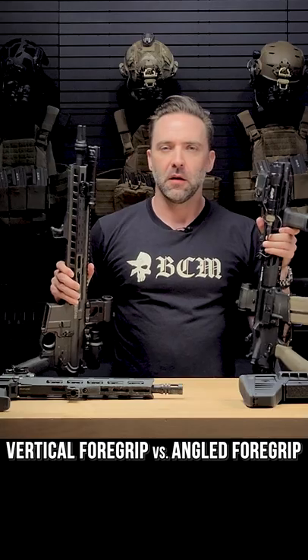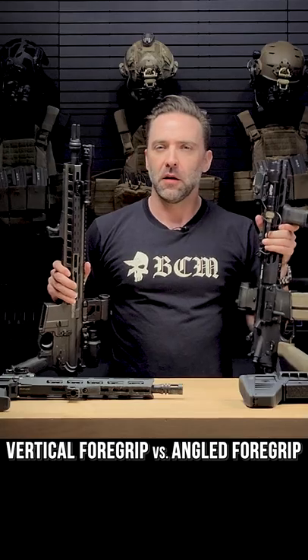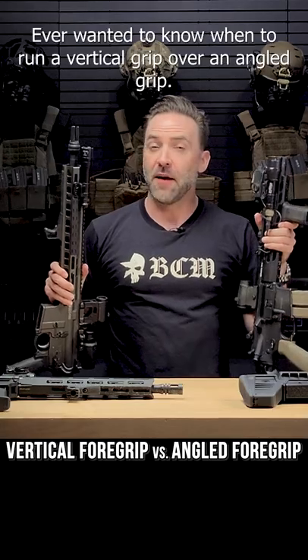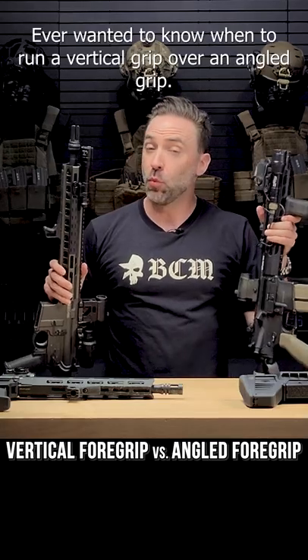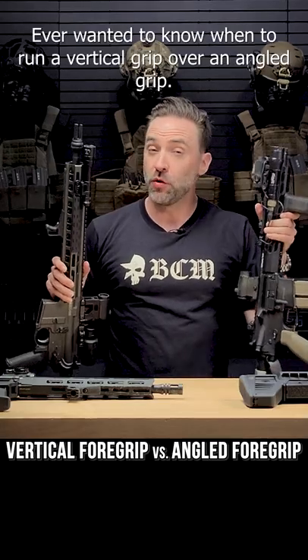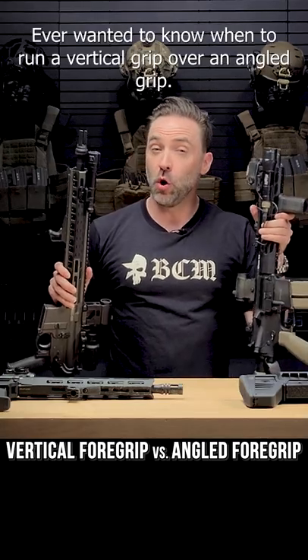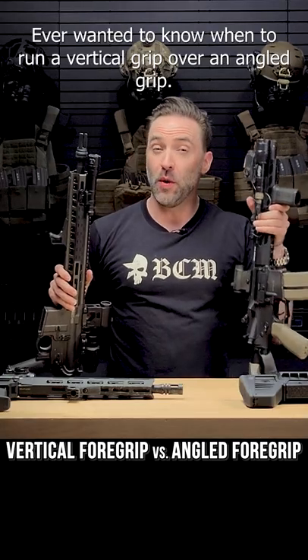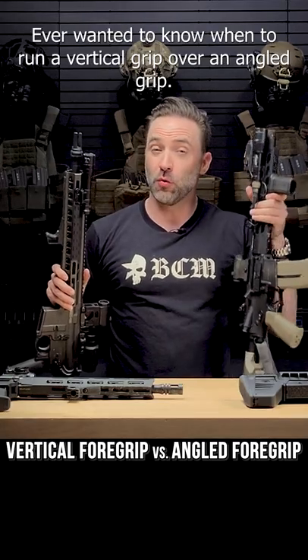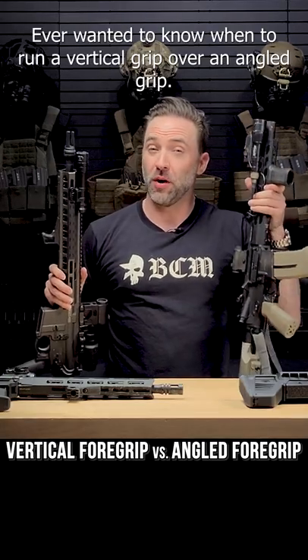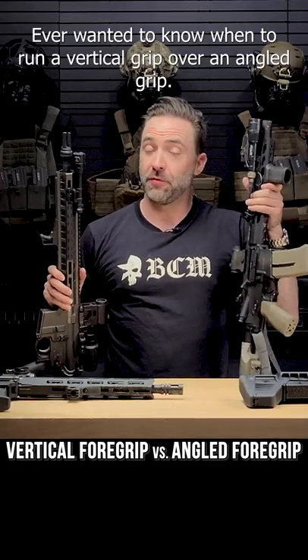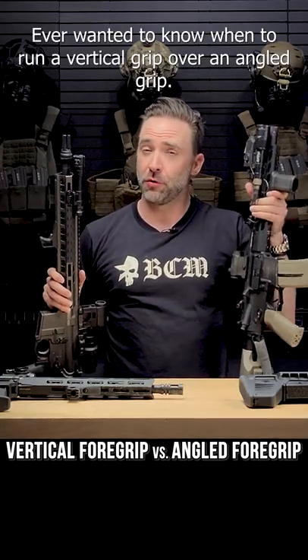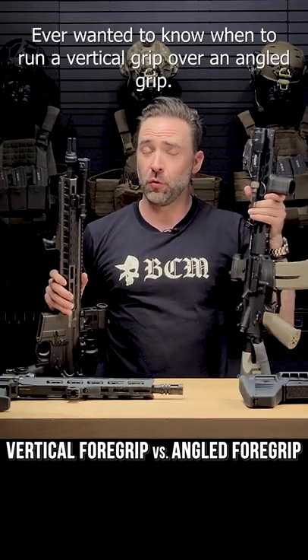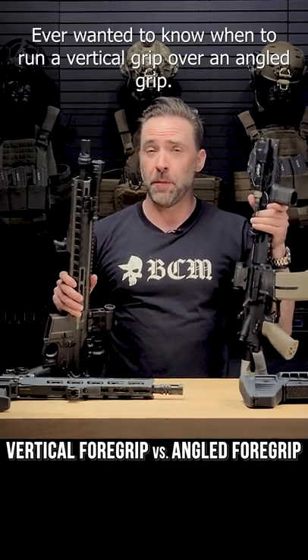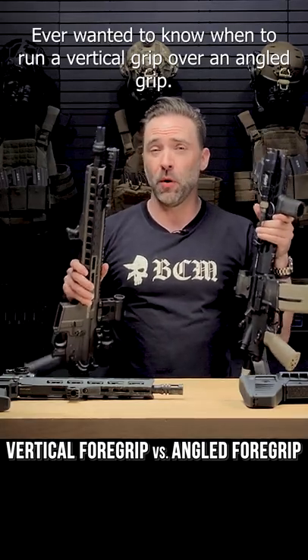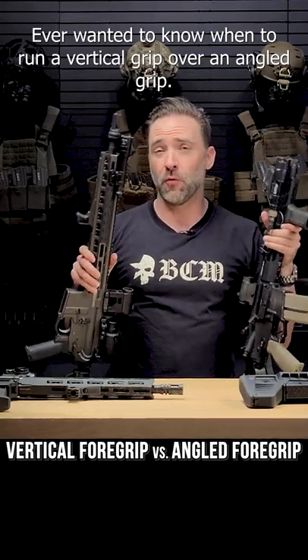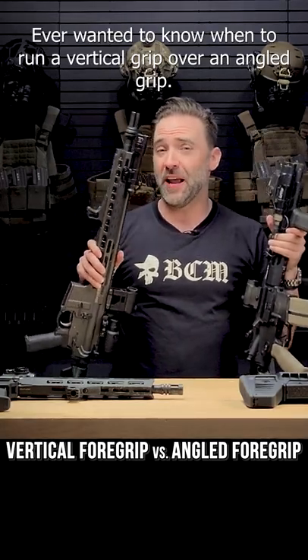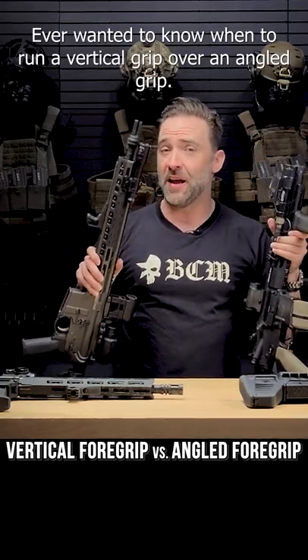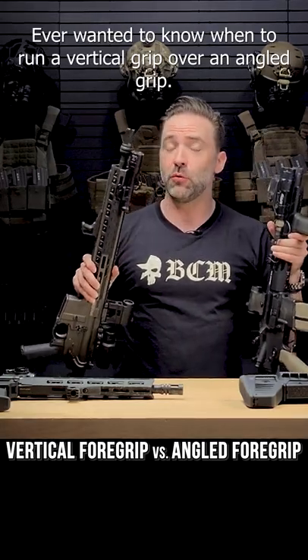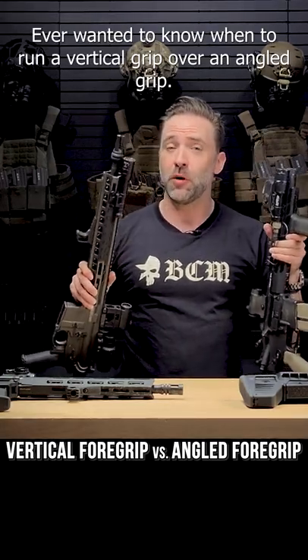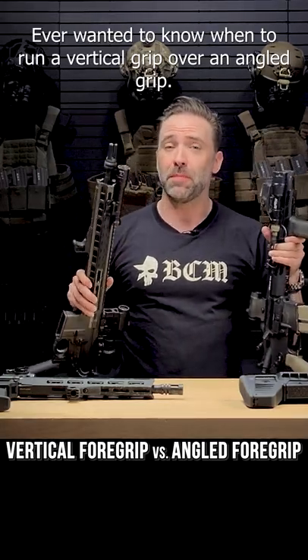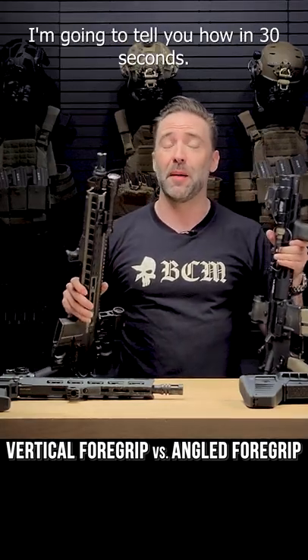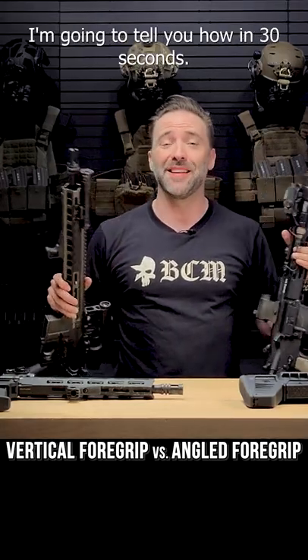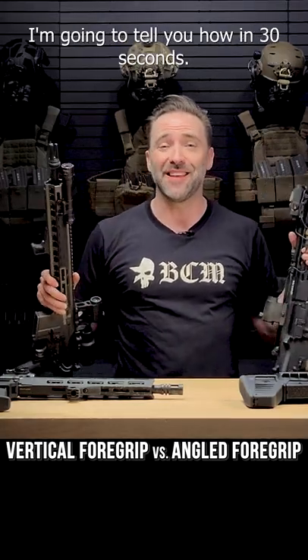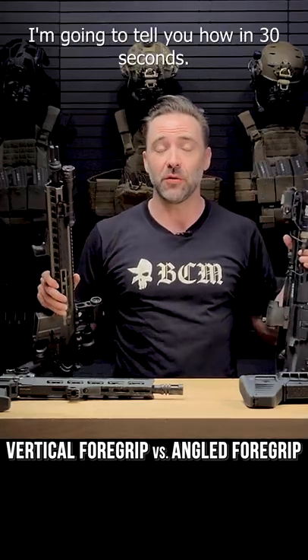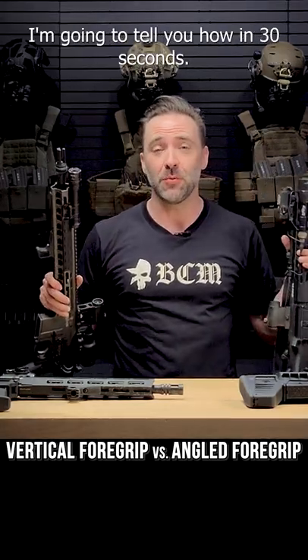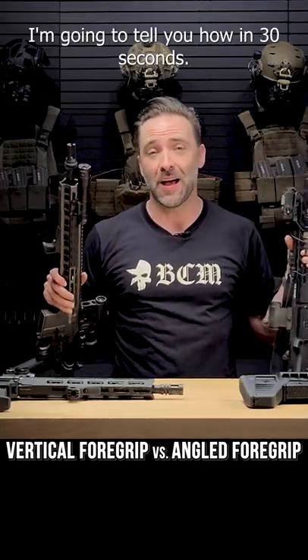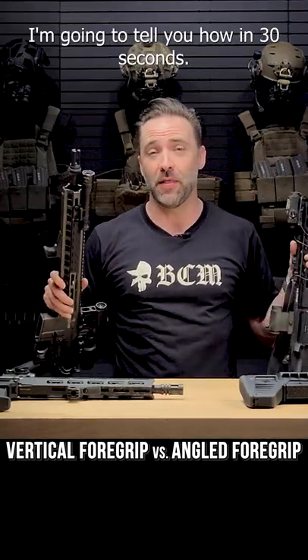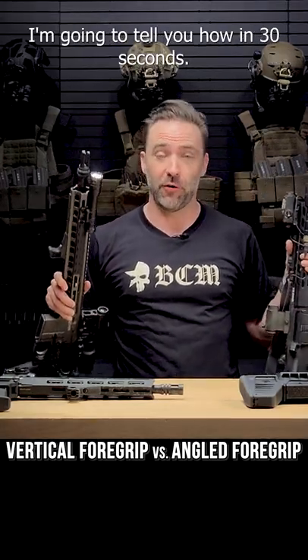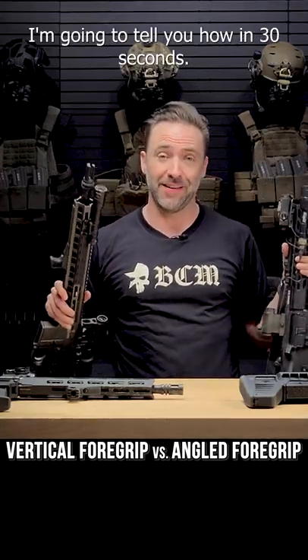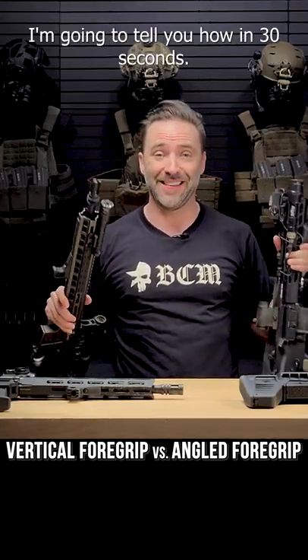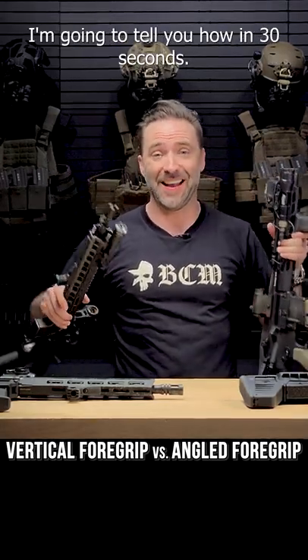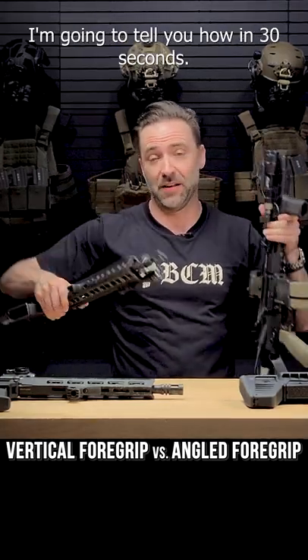Ever wanted to know when to run a vertical grip over an angled grip? I'm going to tell you how in 30 seconds.